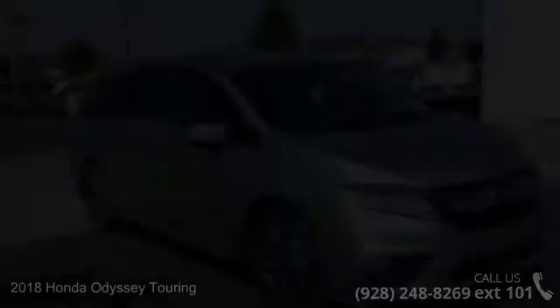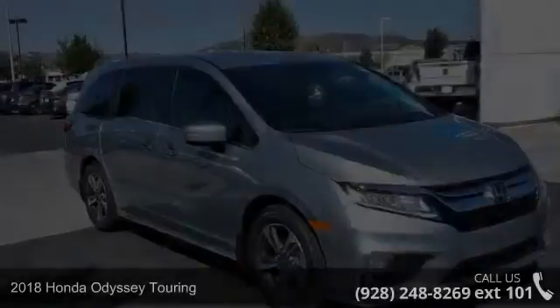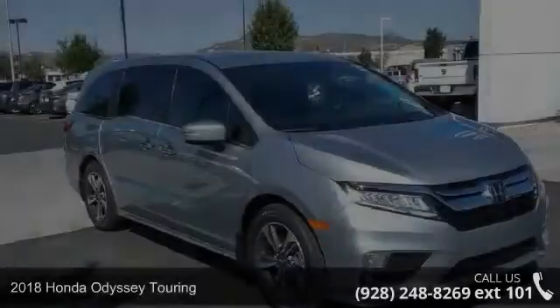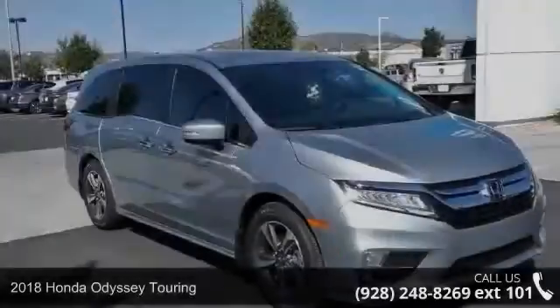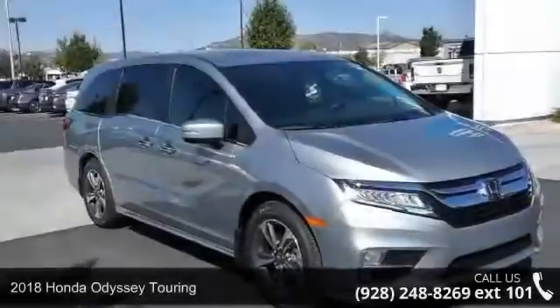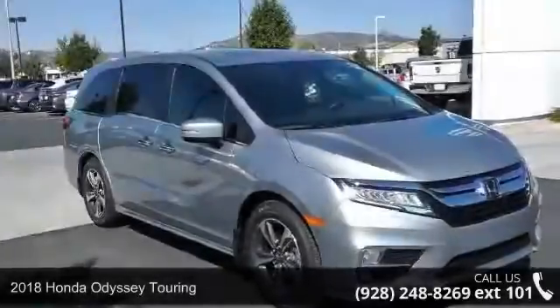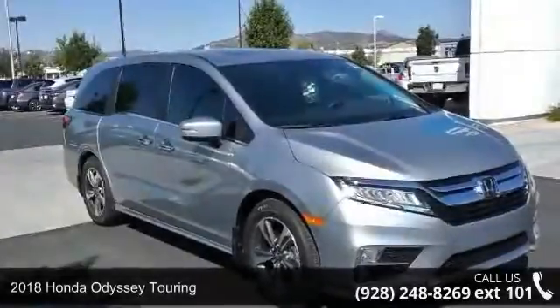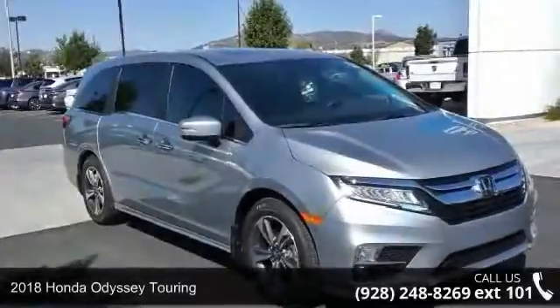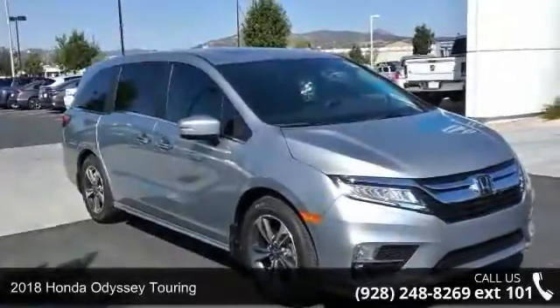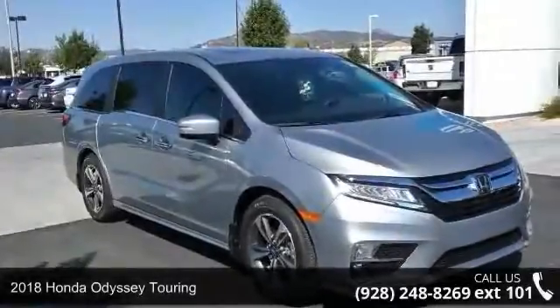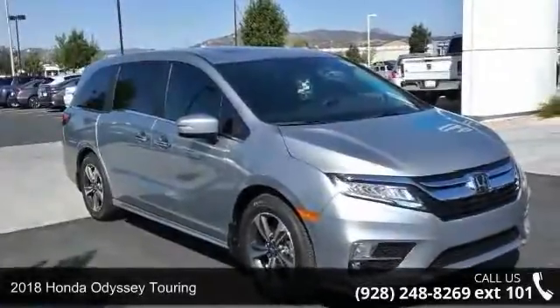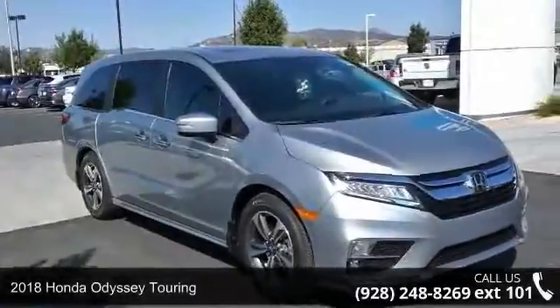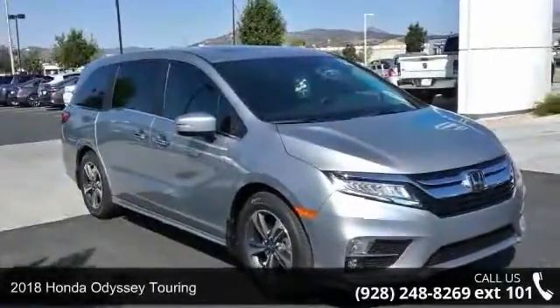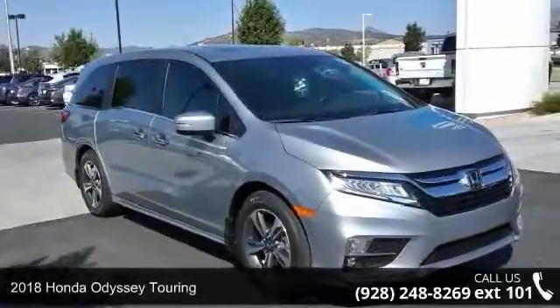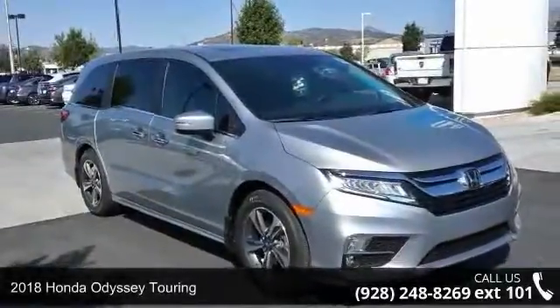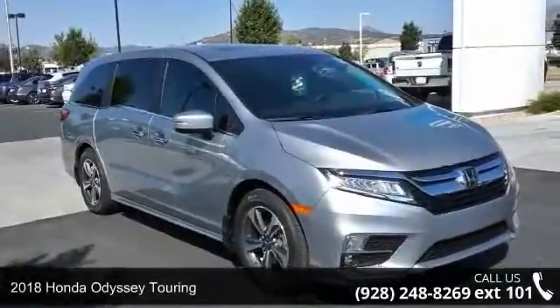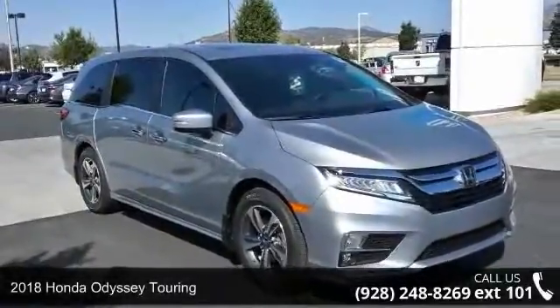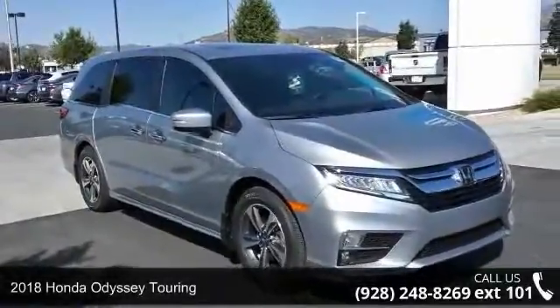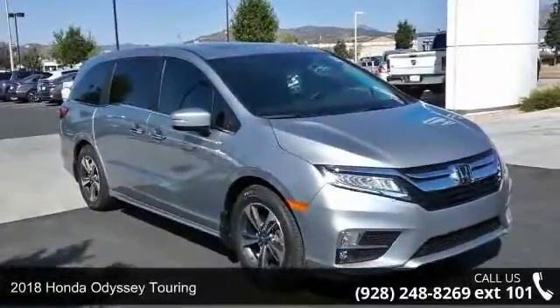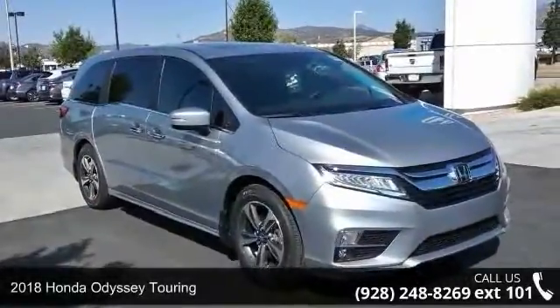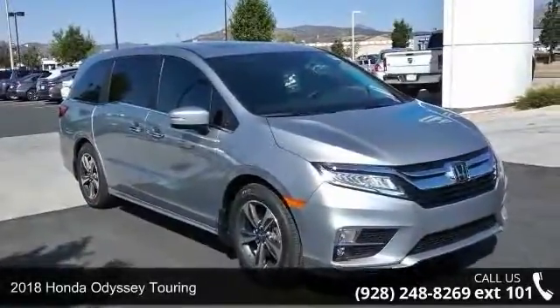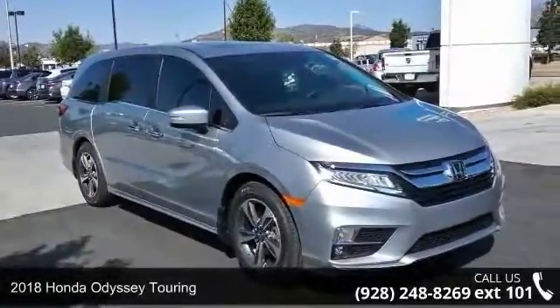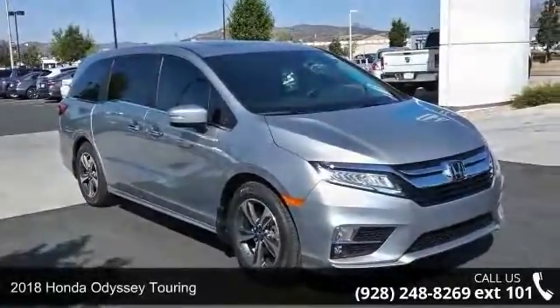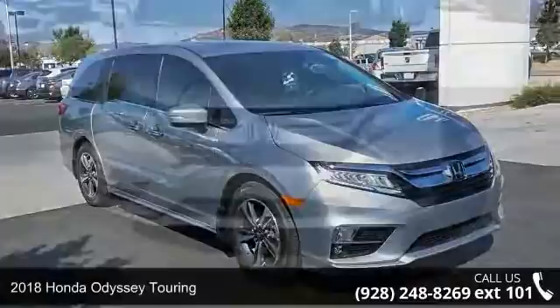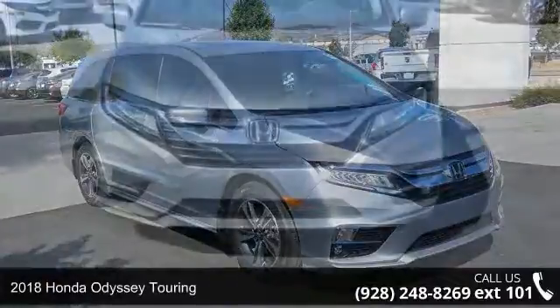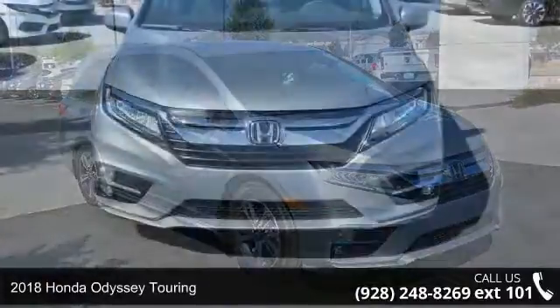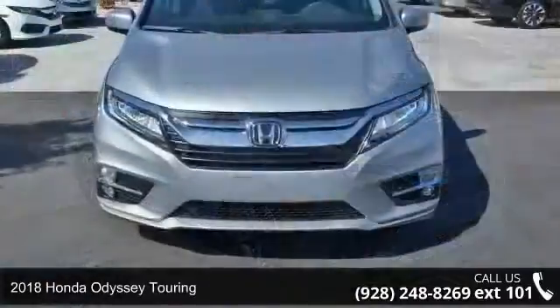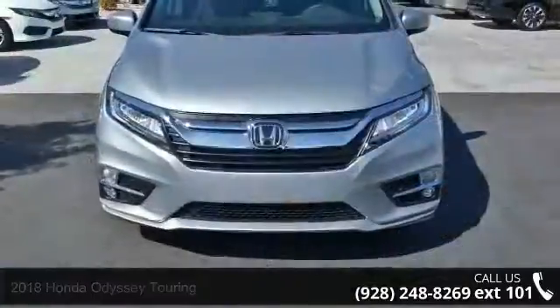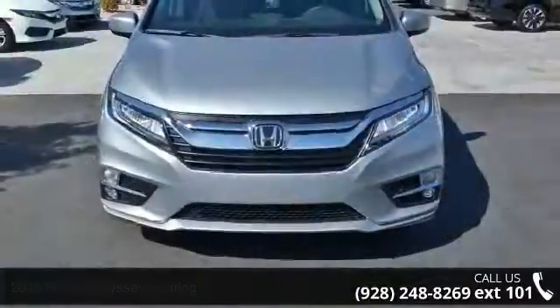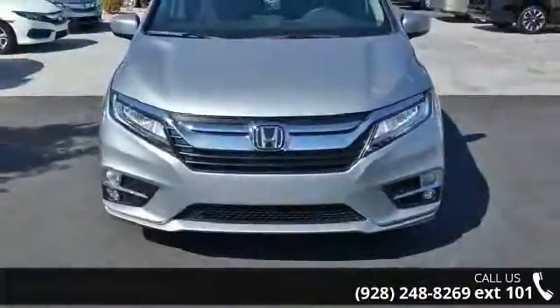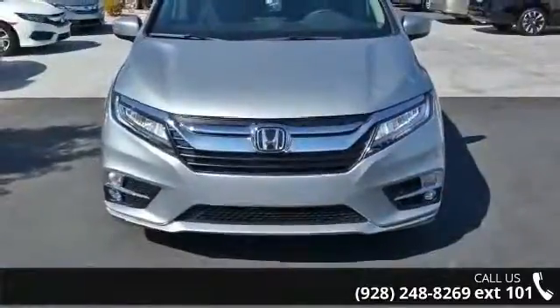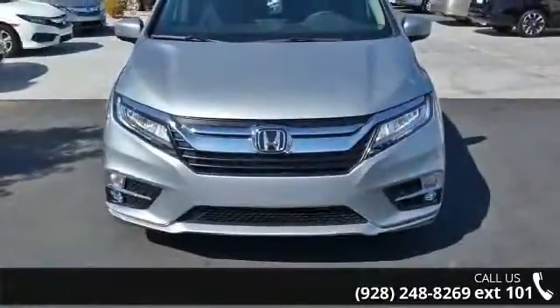Check out this 2018 Honda Odyssey Touring. If you are looking for a first-rate auto, this one could be yours today.